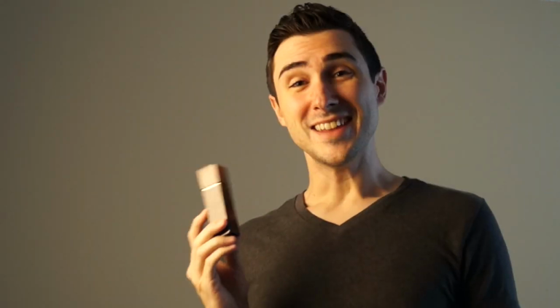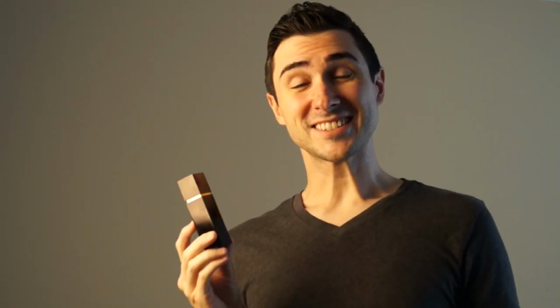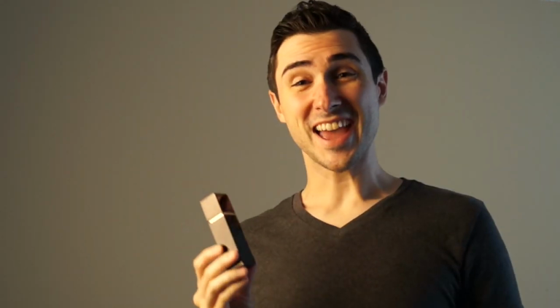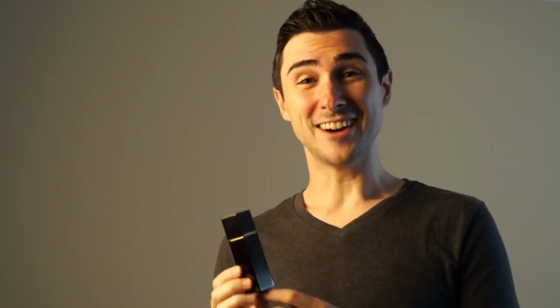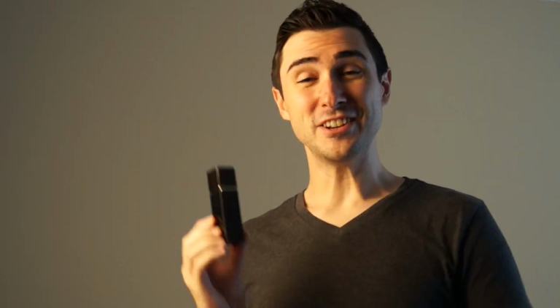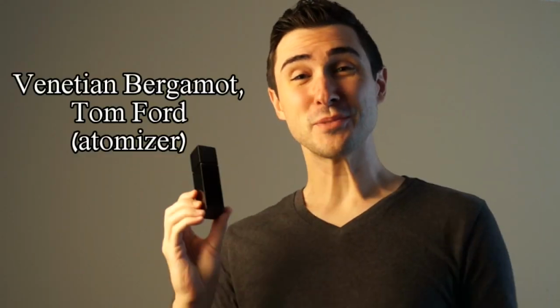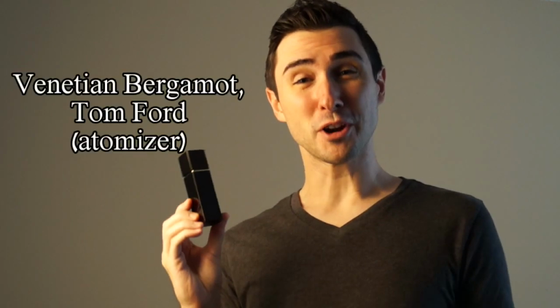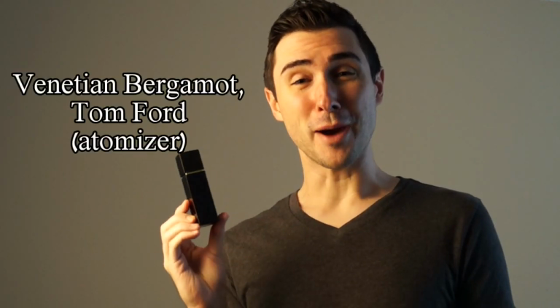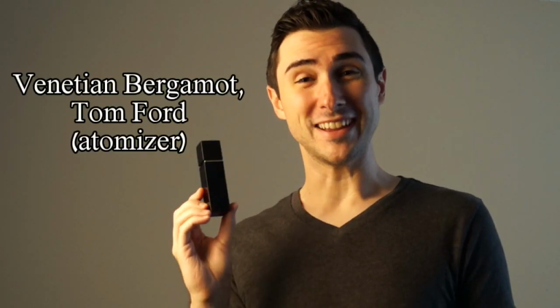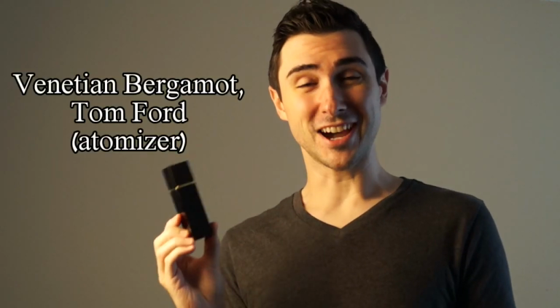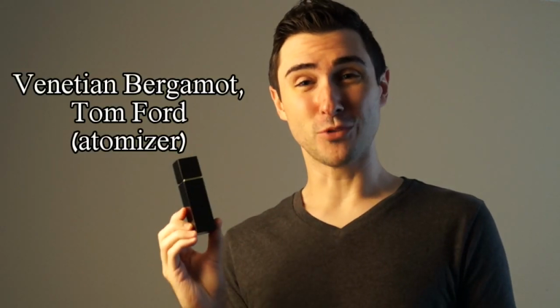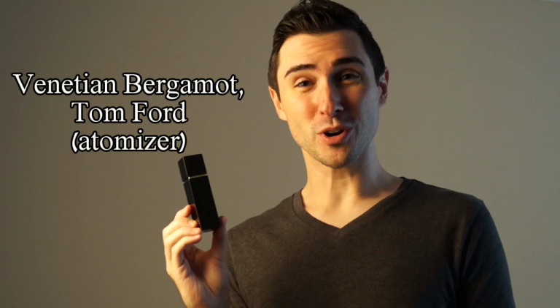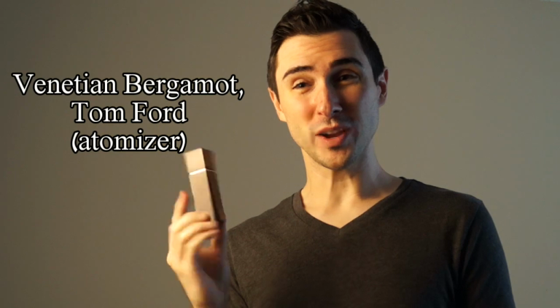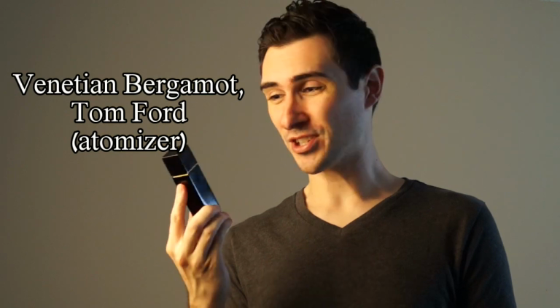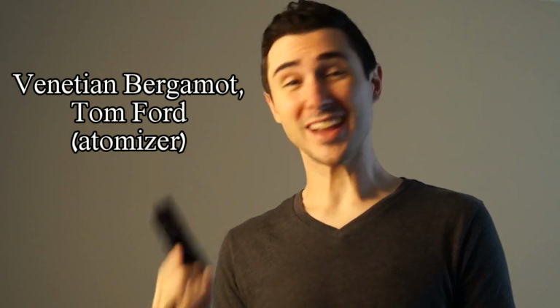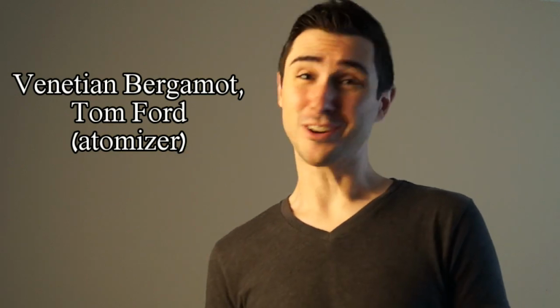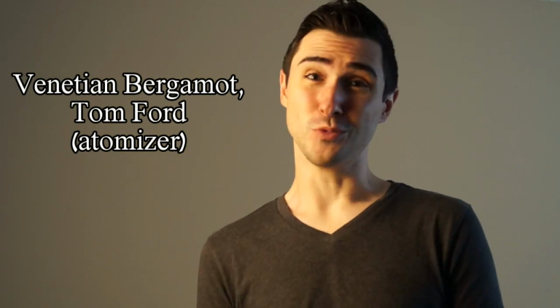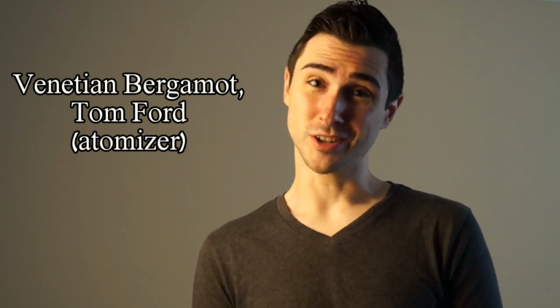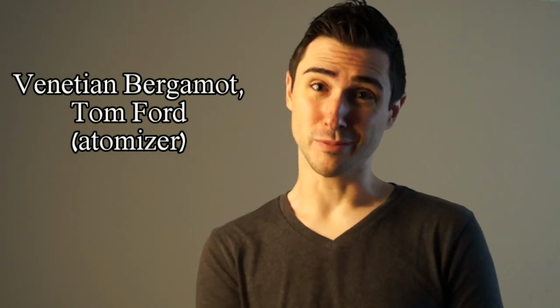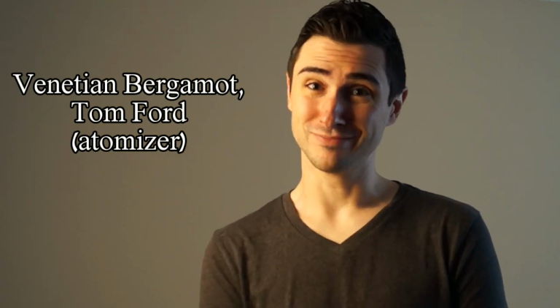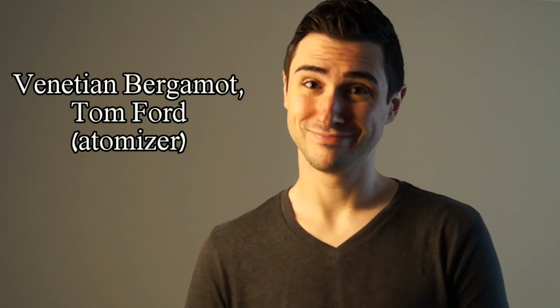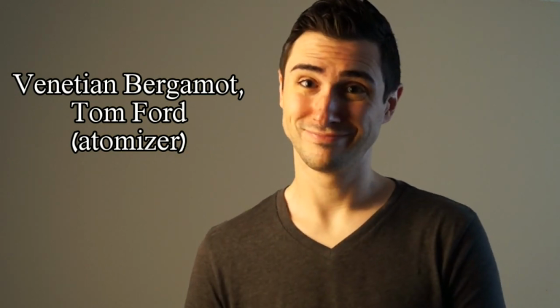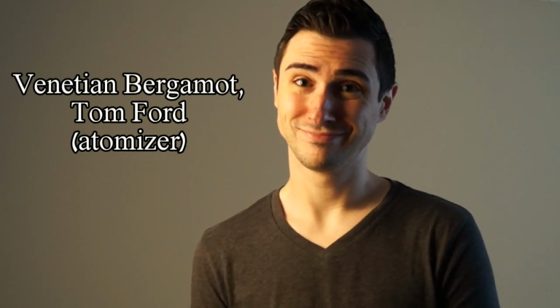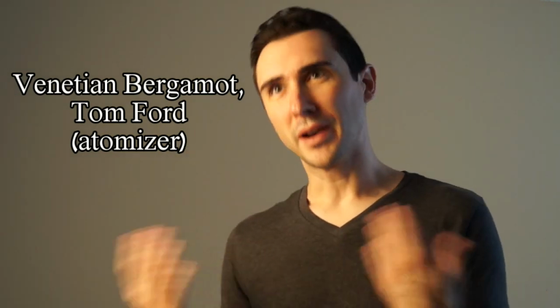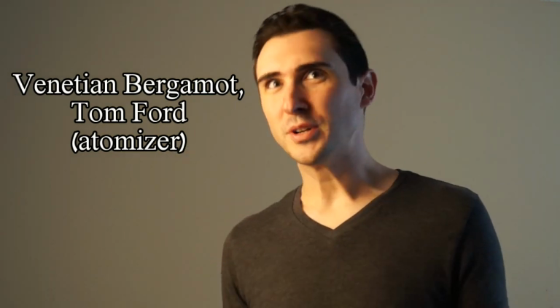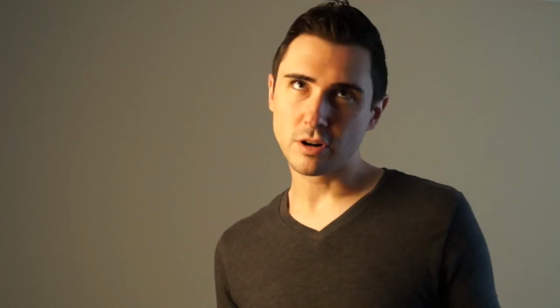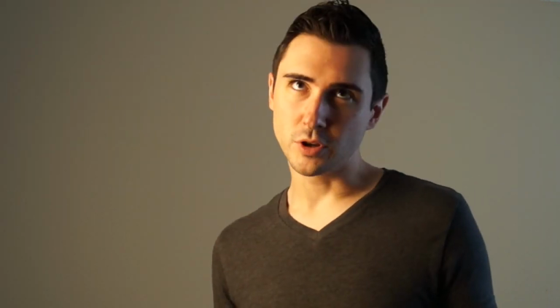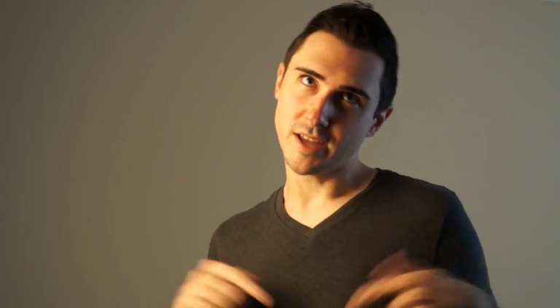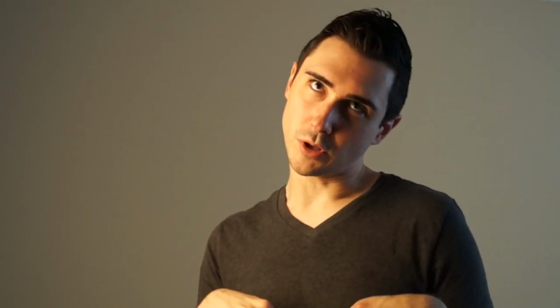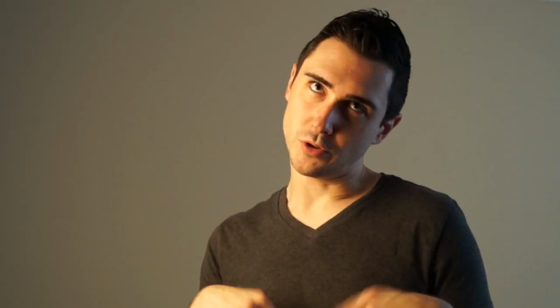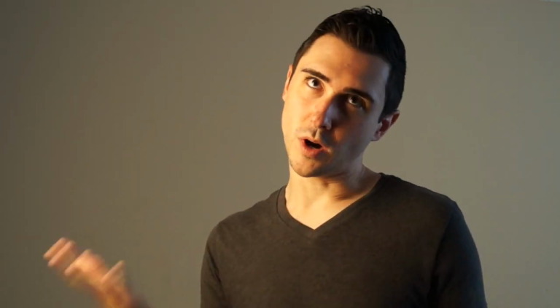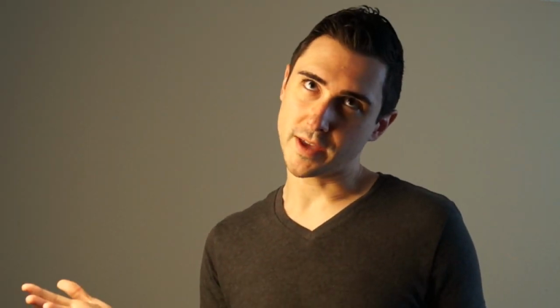Next I have Venetian Bergamot by Tom Ford, which I don't even want to talk about. But I do have a review of it down below, you can watch that.